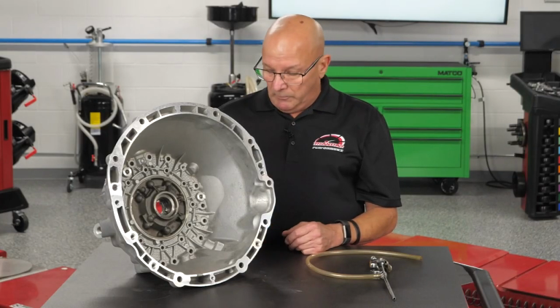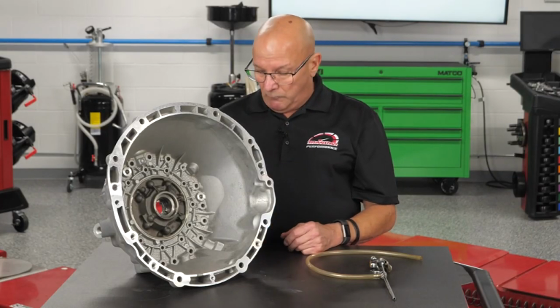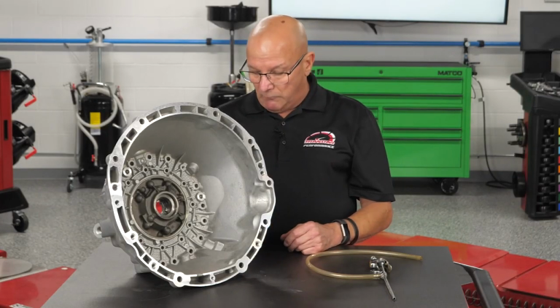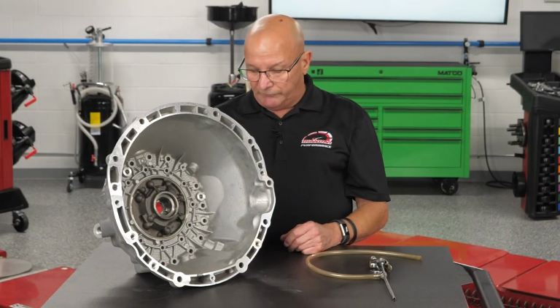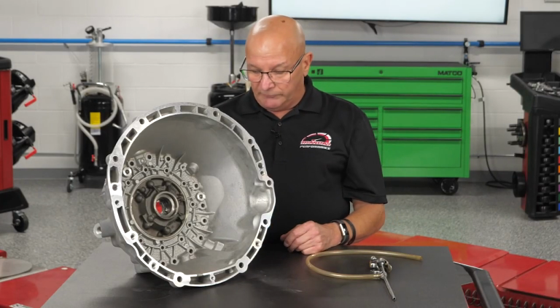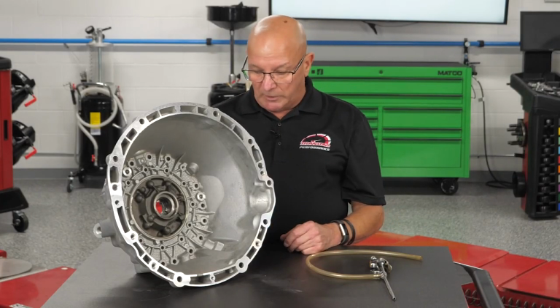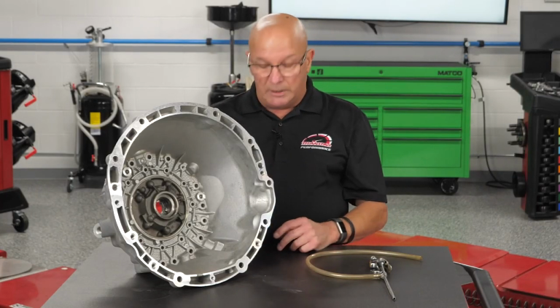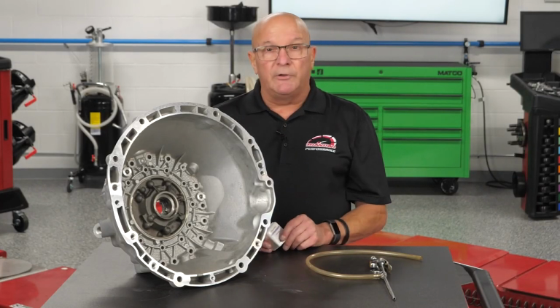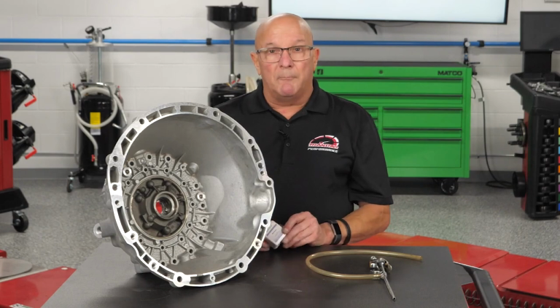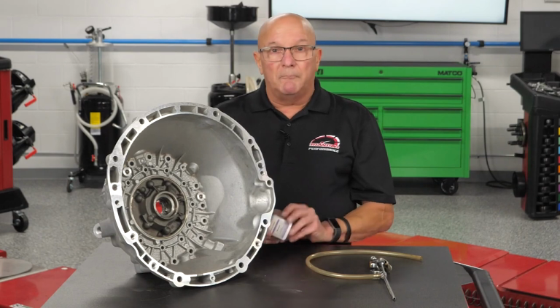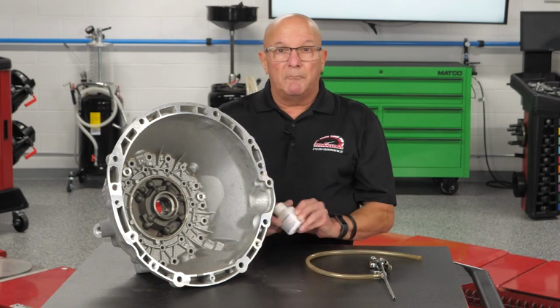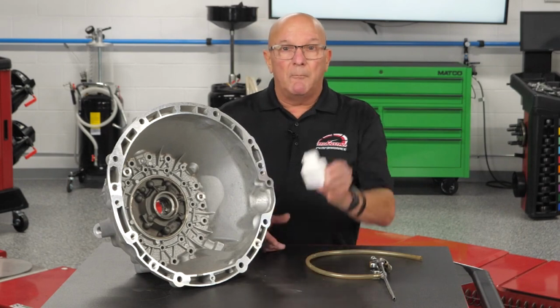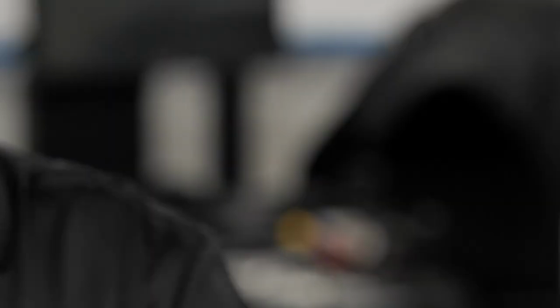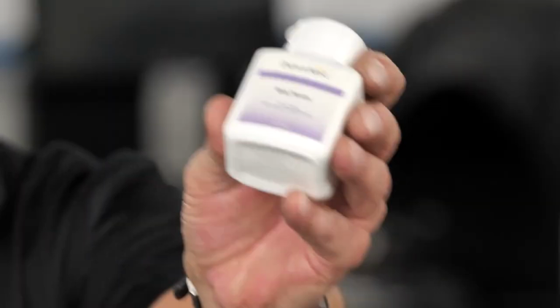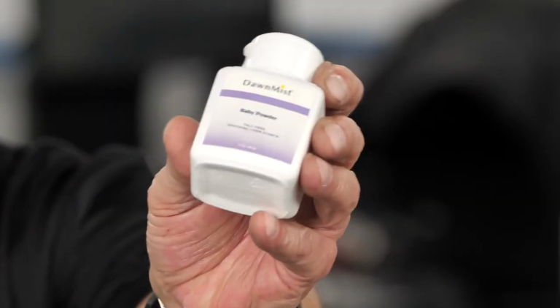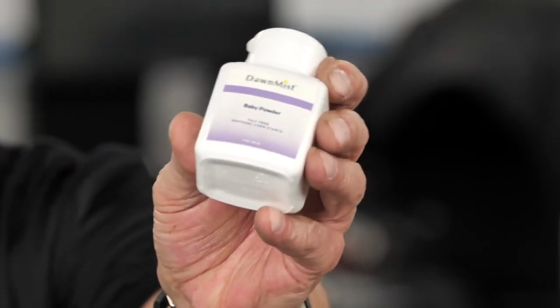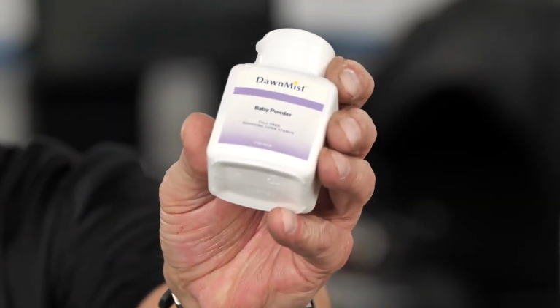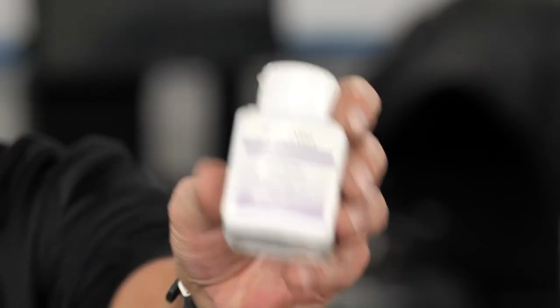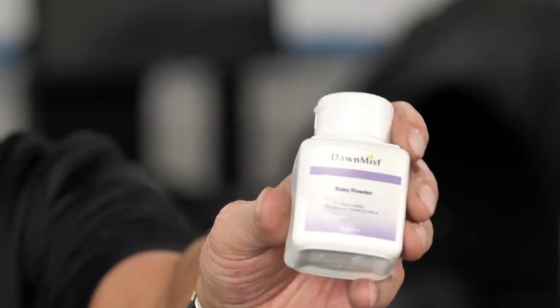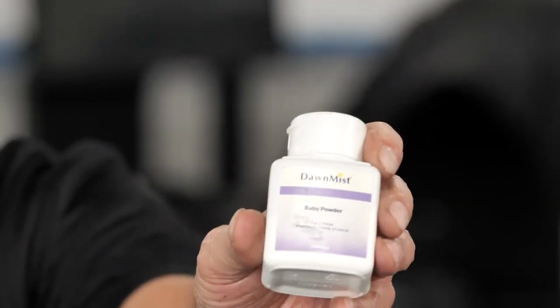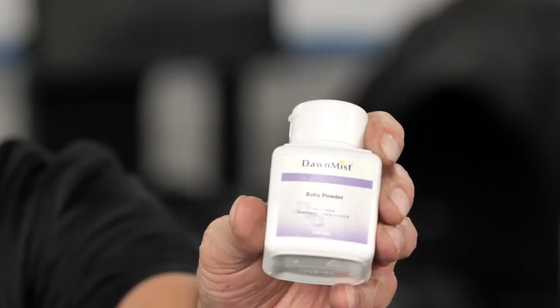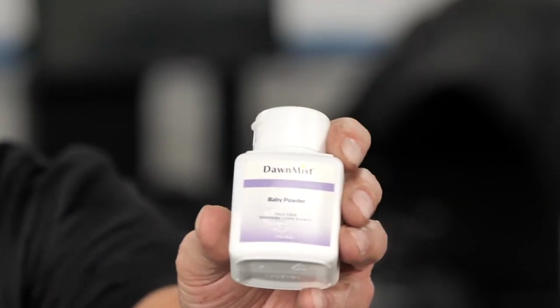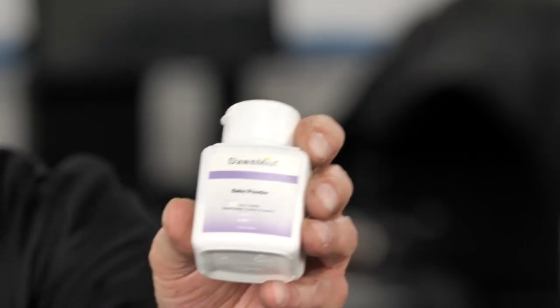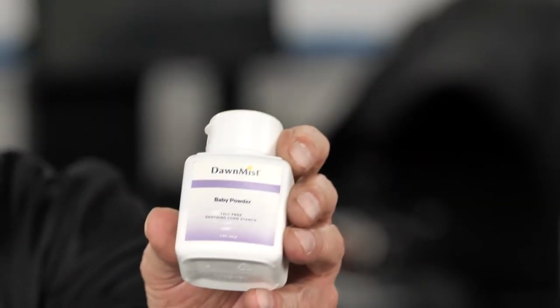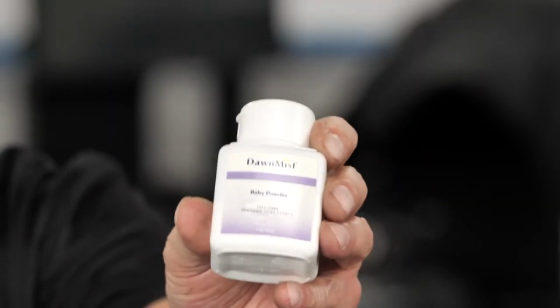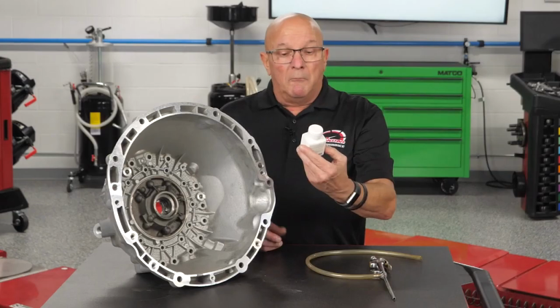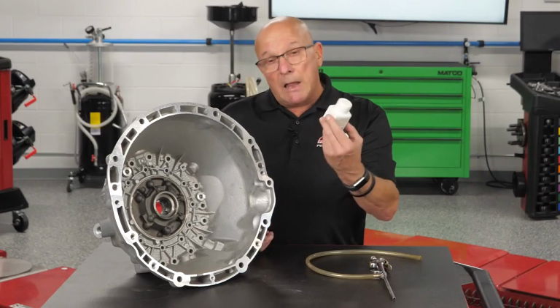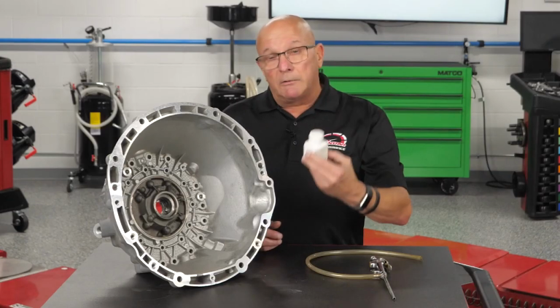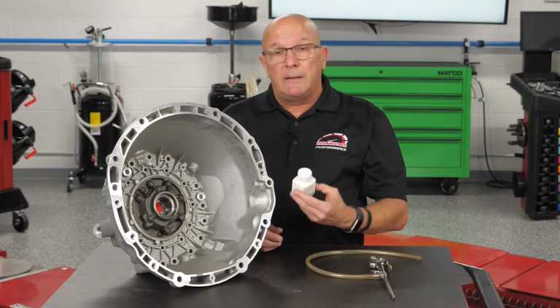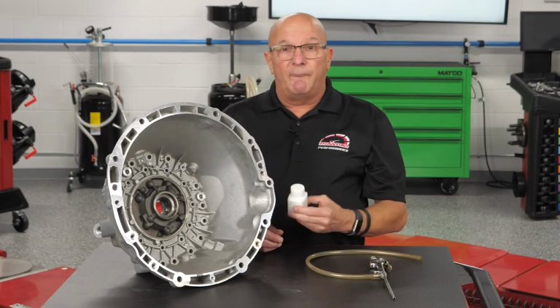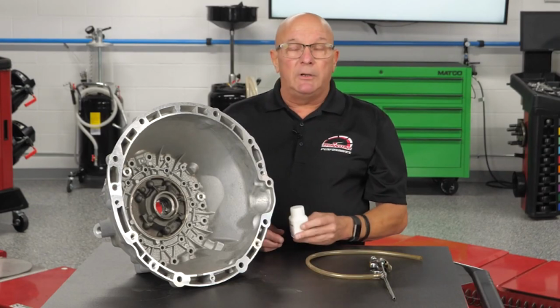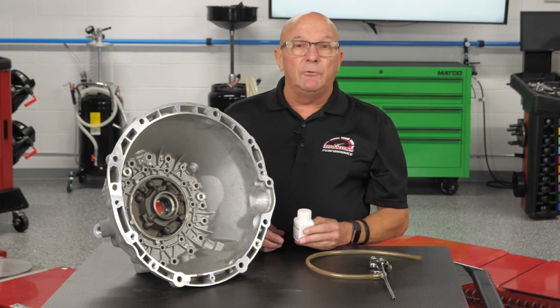What was his tip? Baby powder. Well, I looked at him funny too.